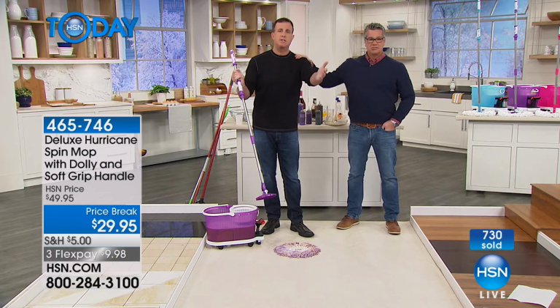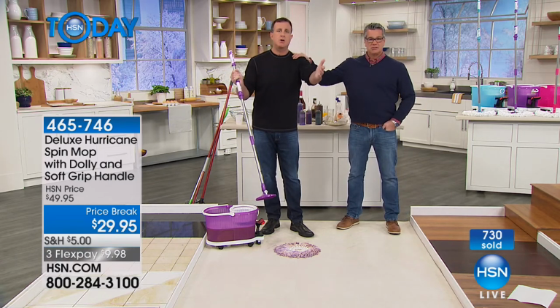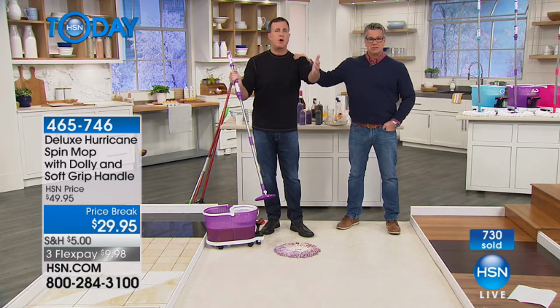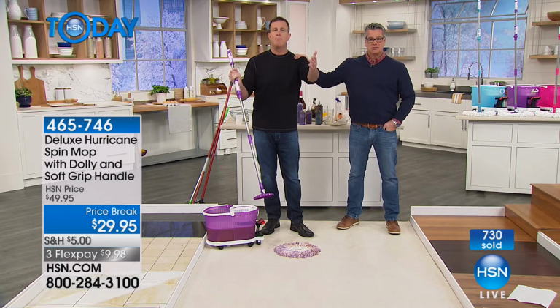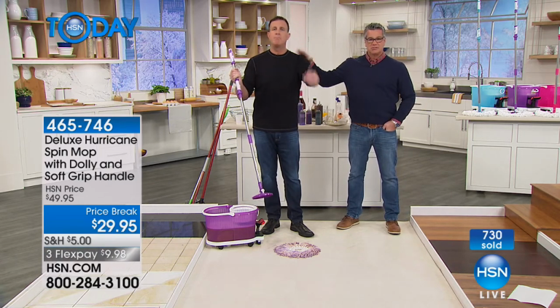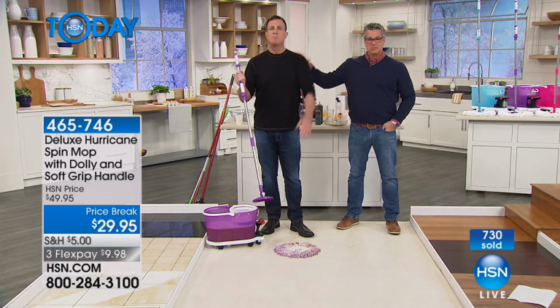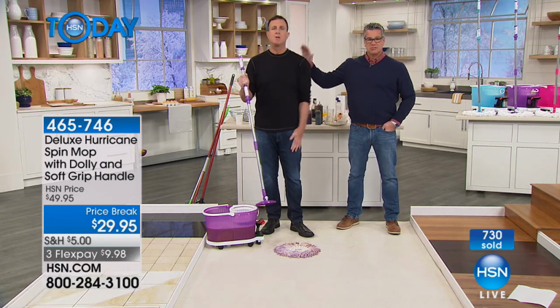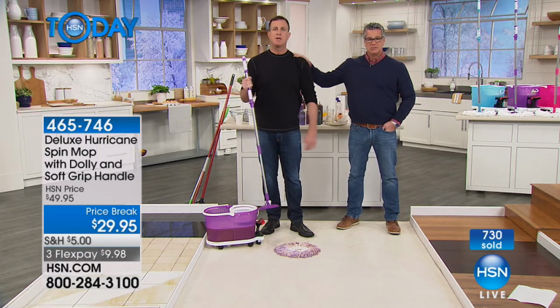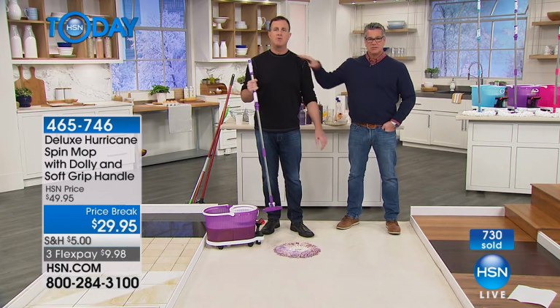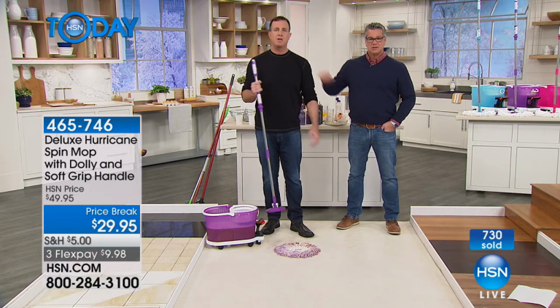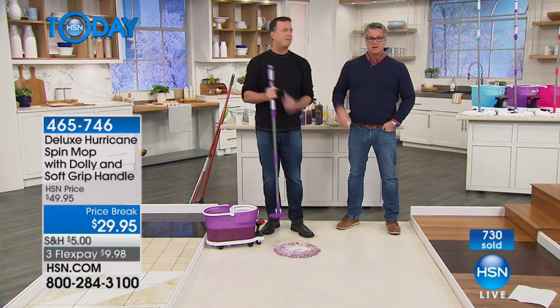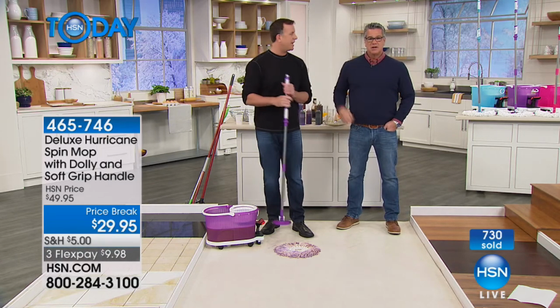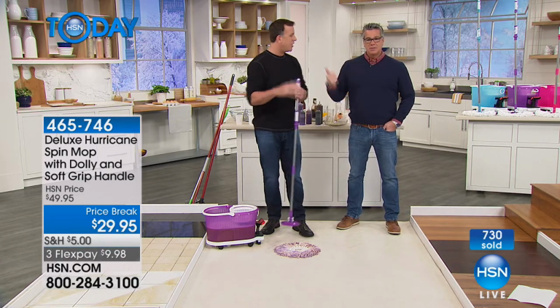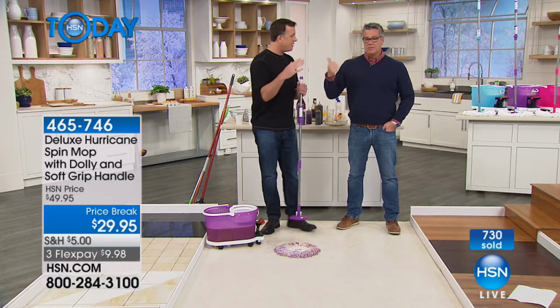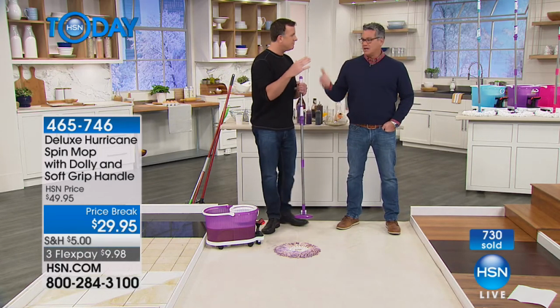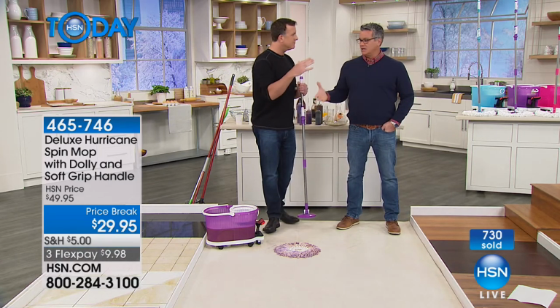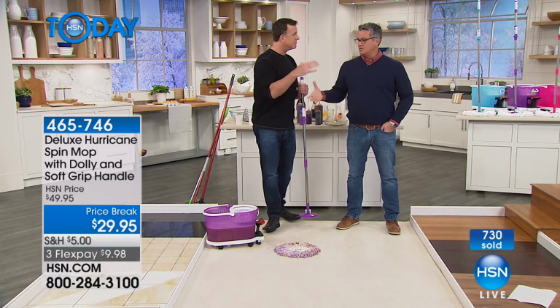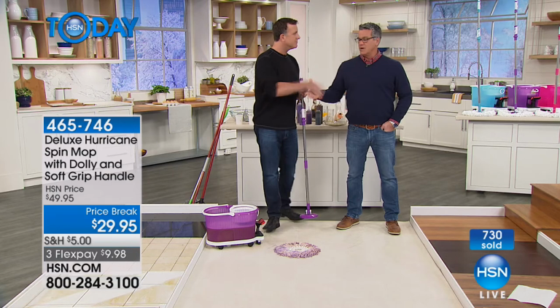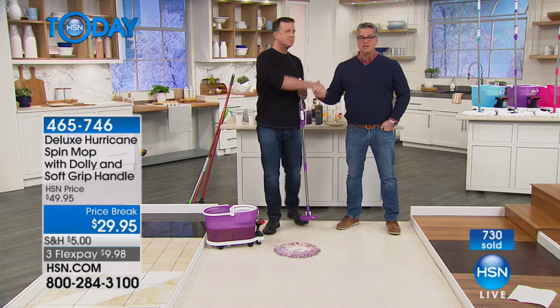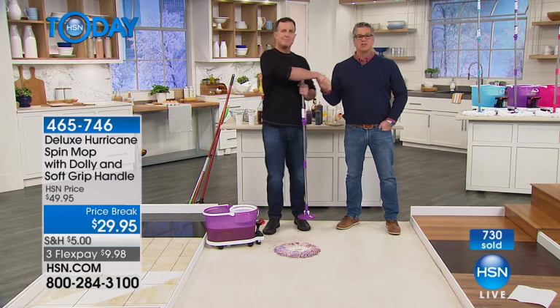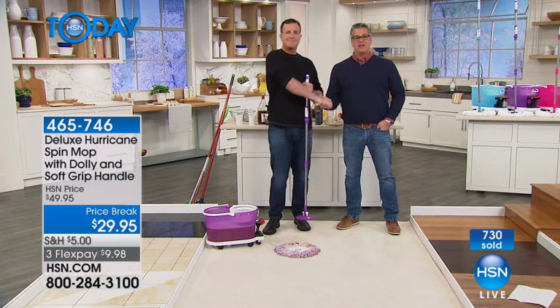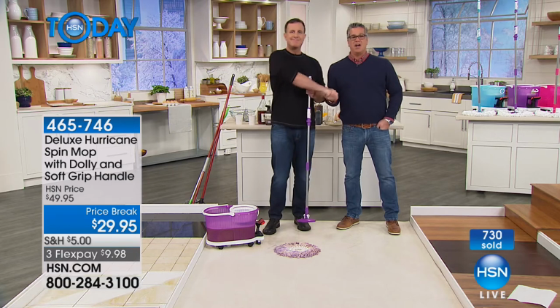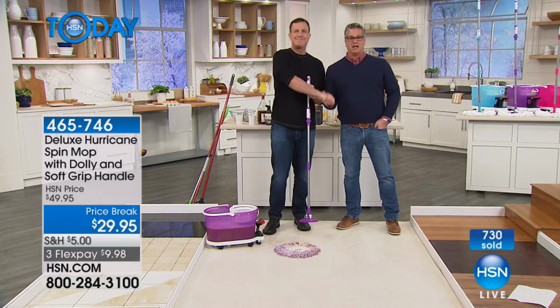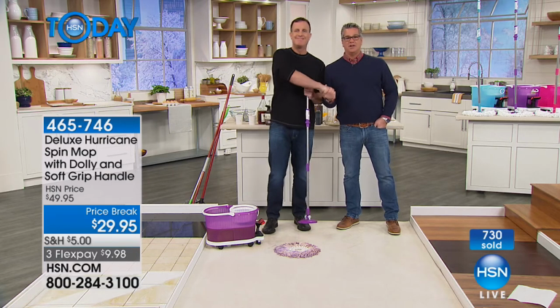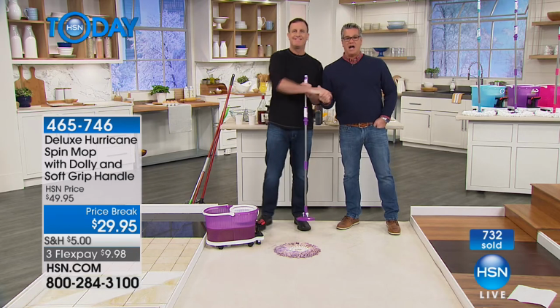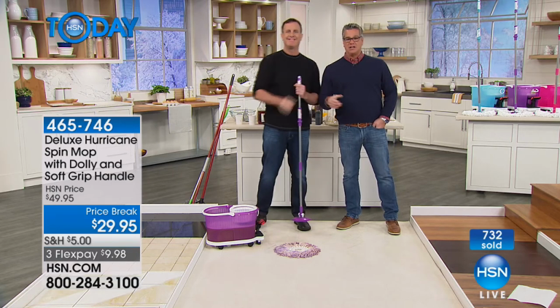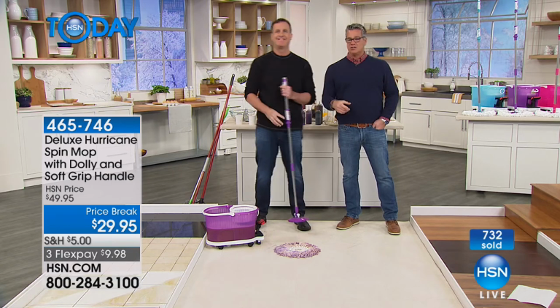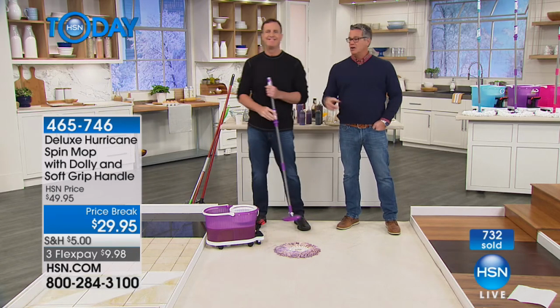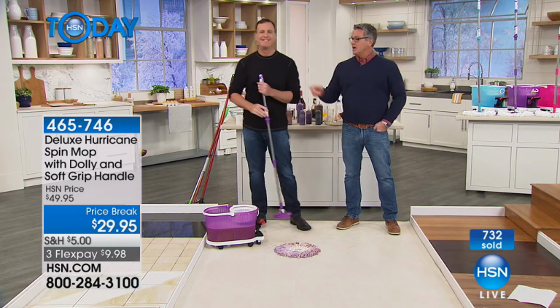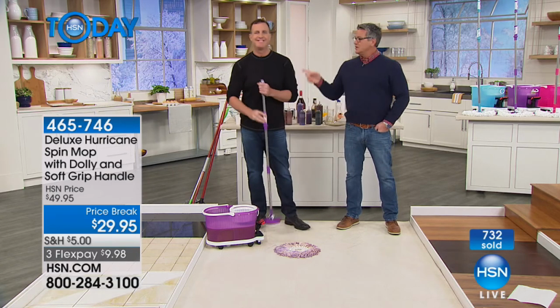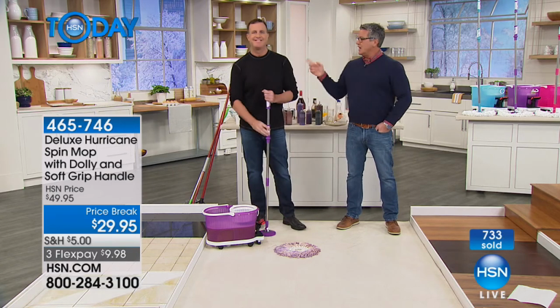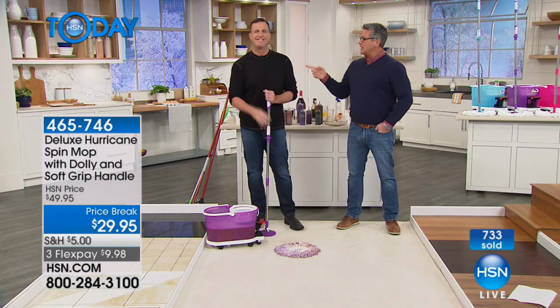And if you already have the spin mop and want to buy extra heads, you can find them at HSN.com.